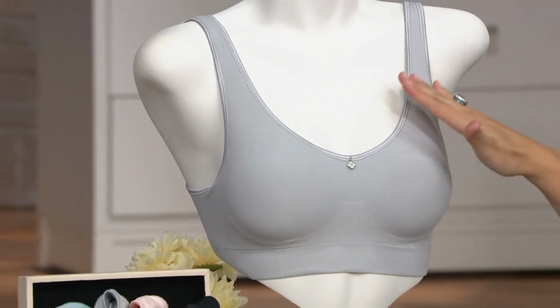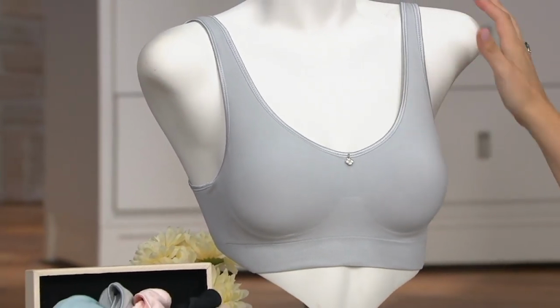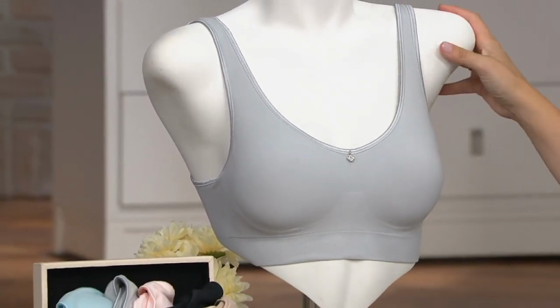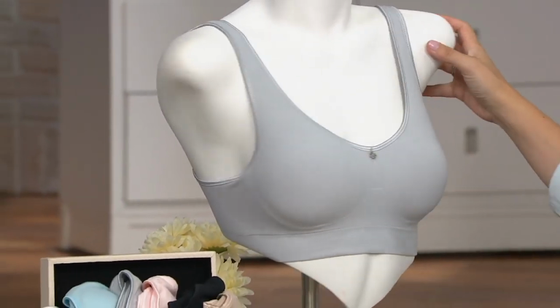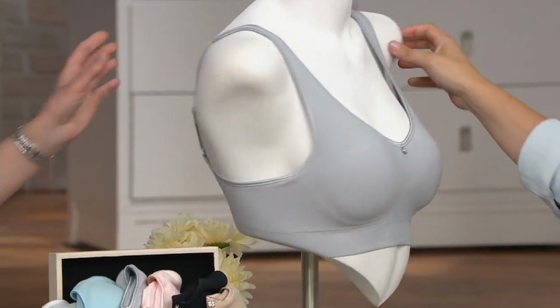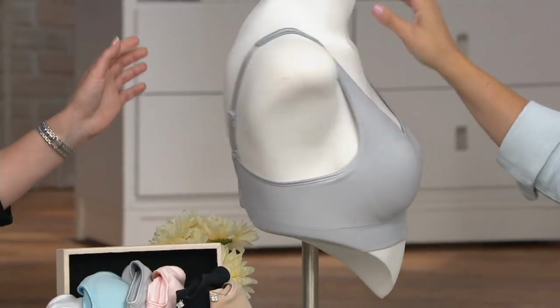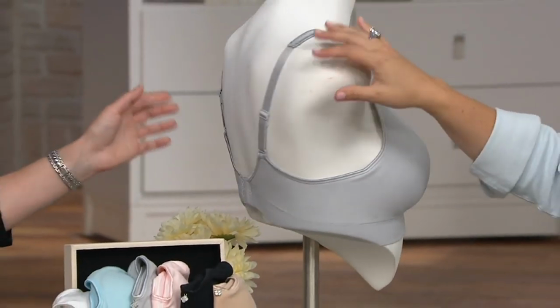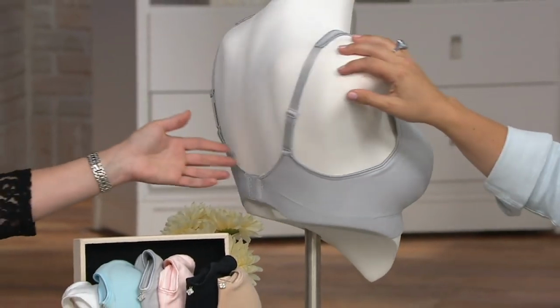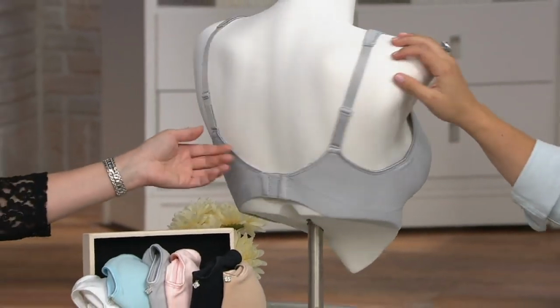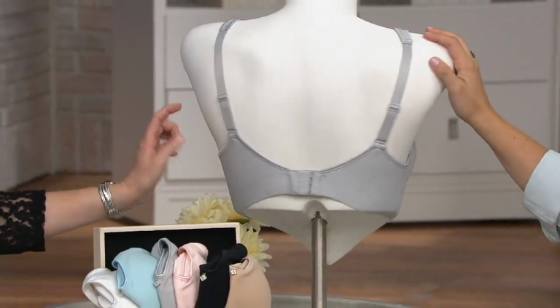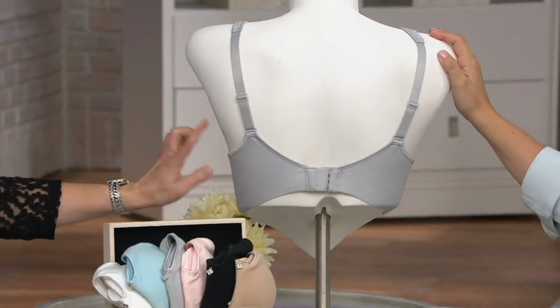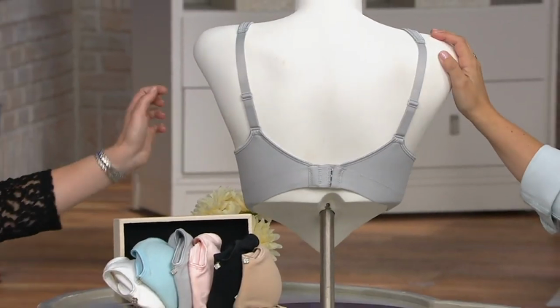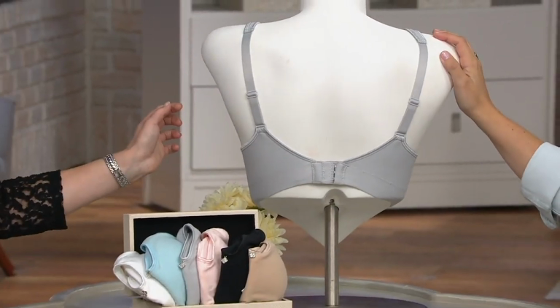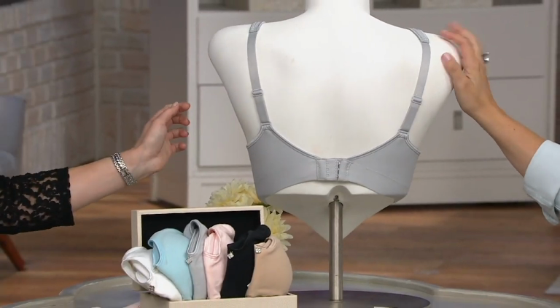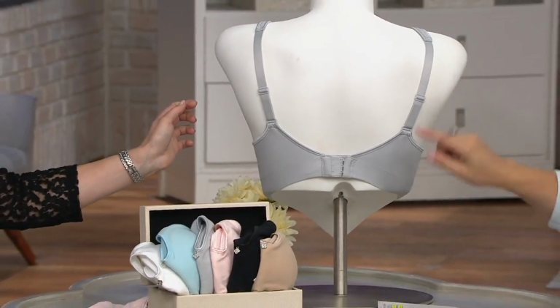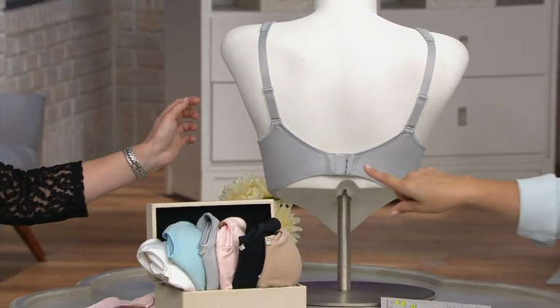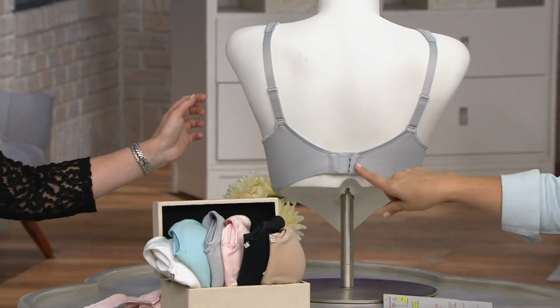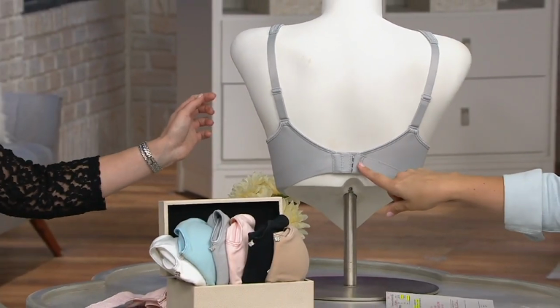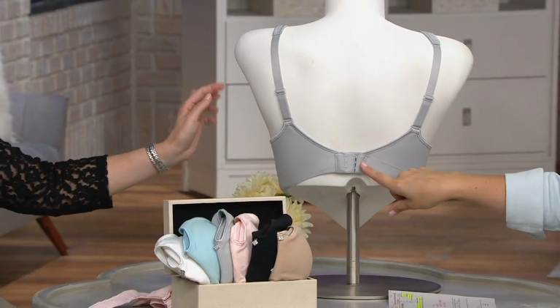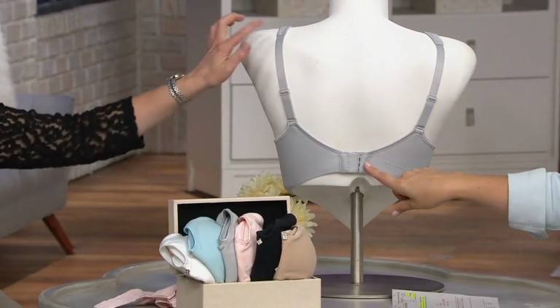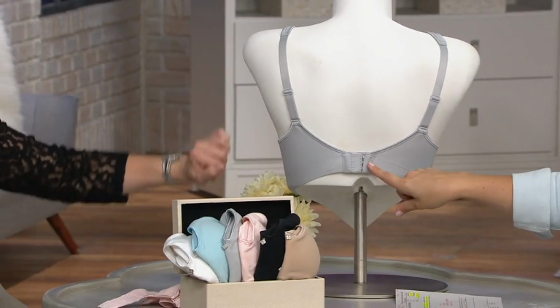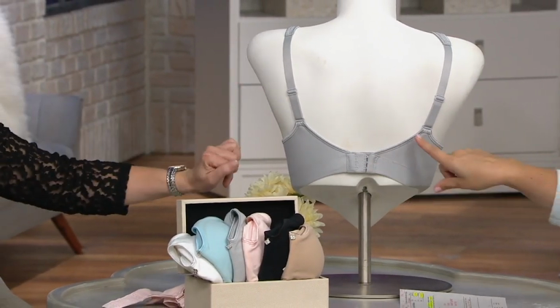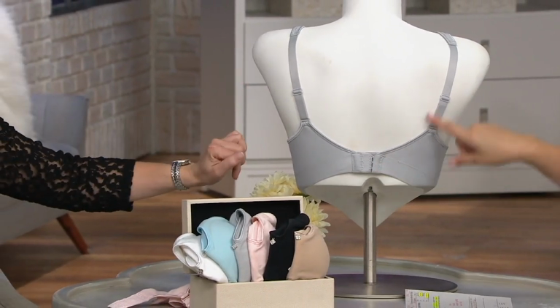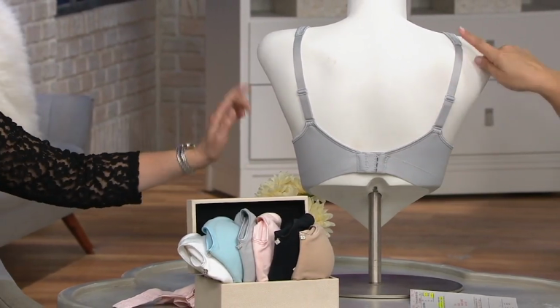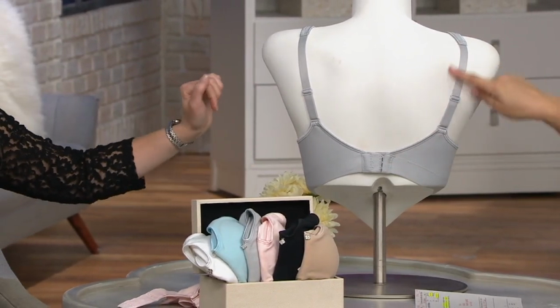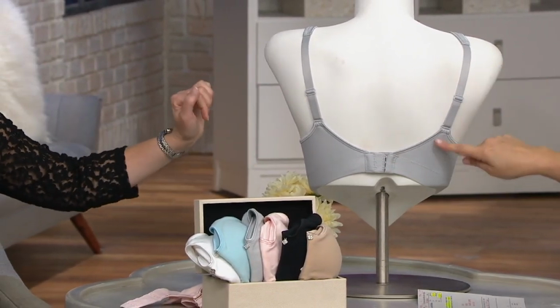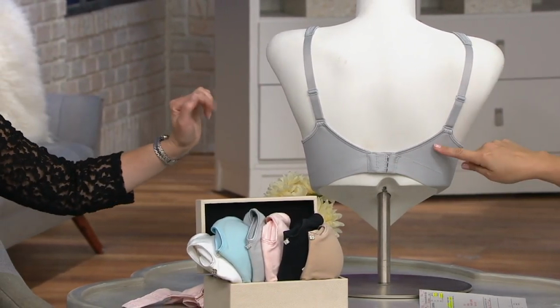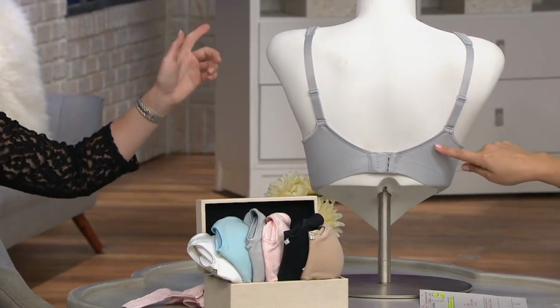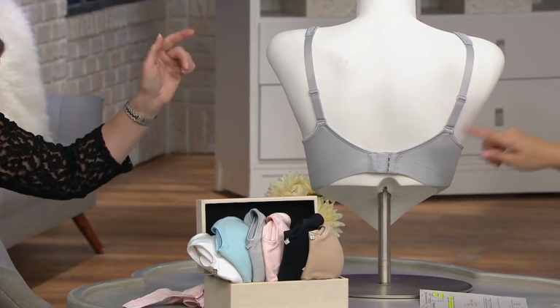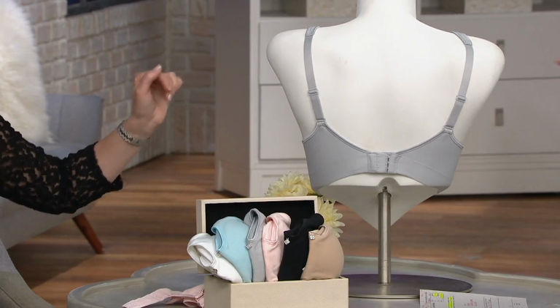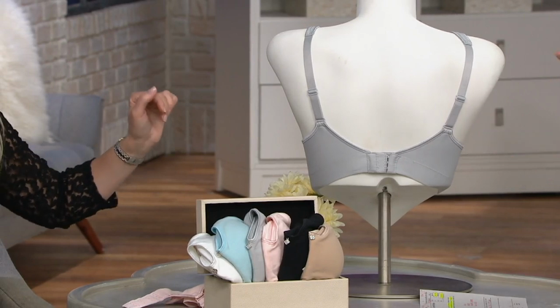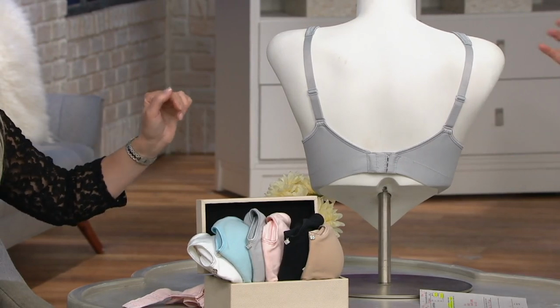This is a bra — I'm going to spin it around. Notice the back closure with hook and eye and adjustable straps in a comfort bra.